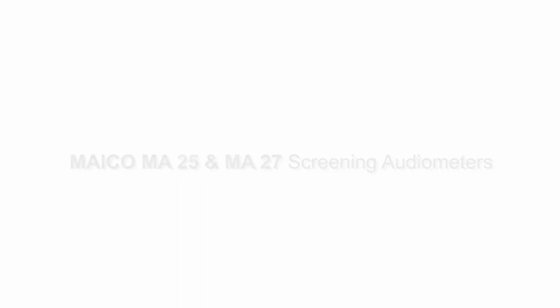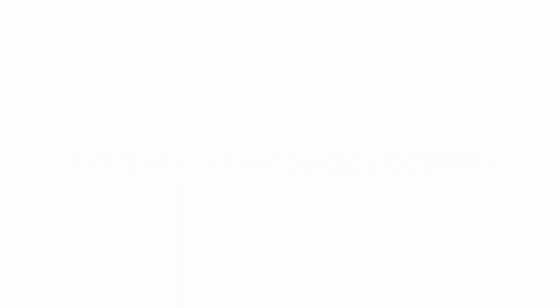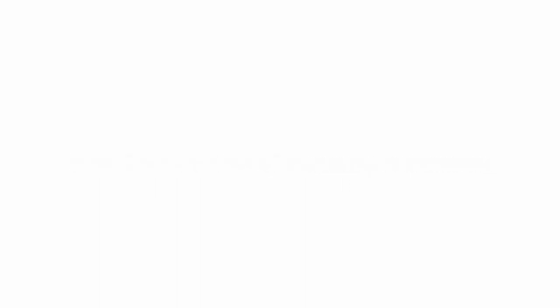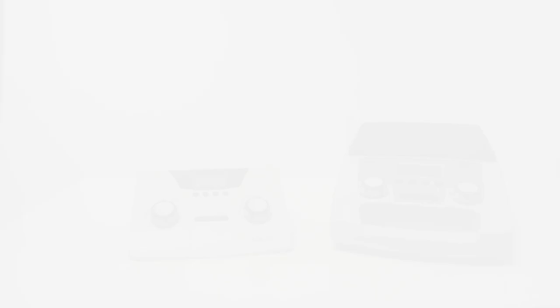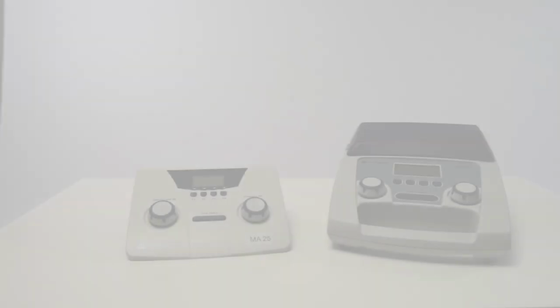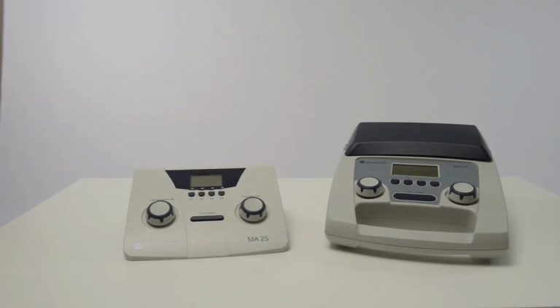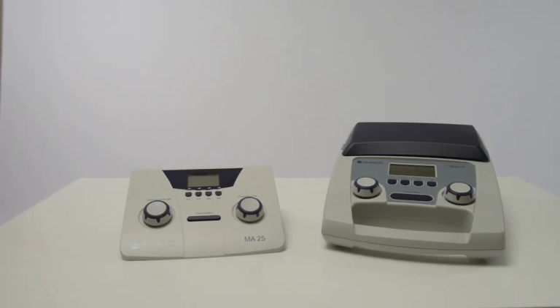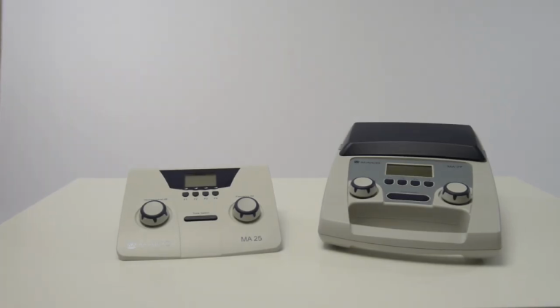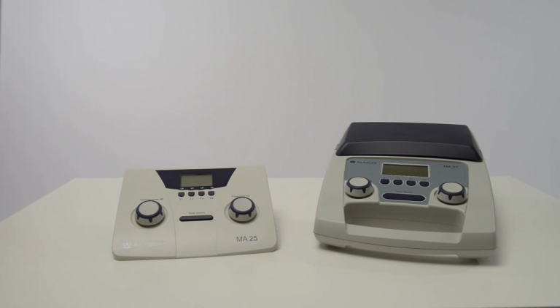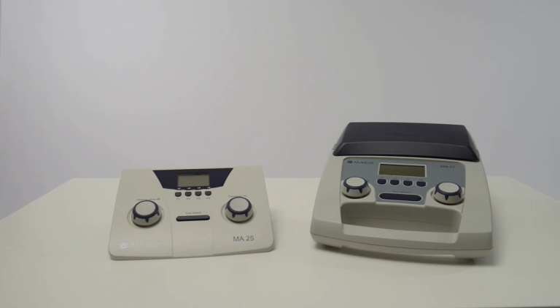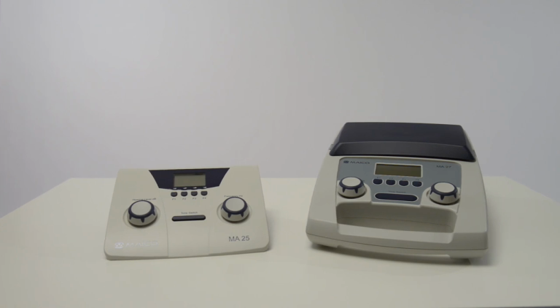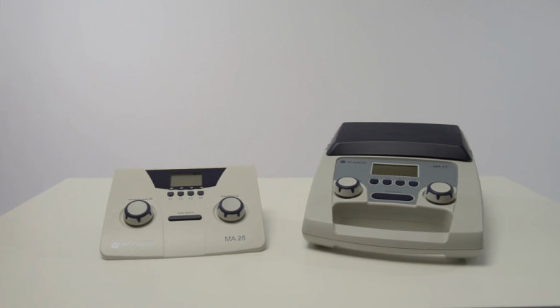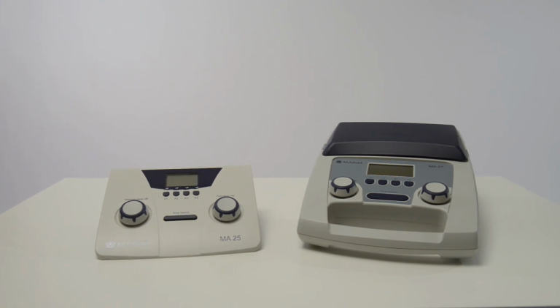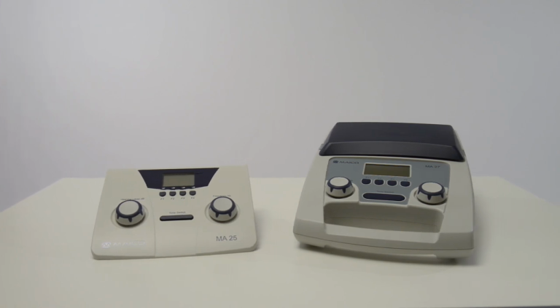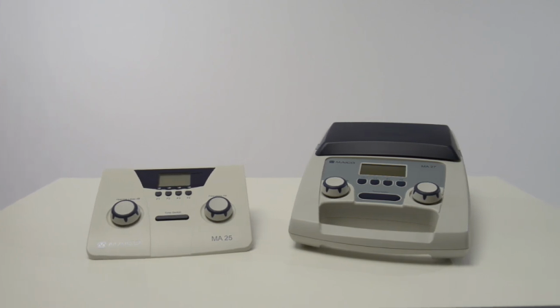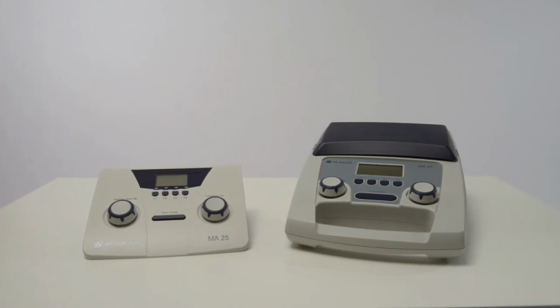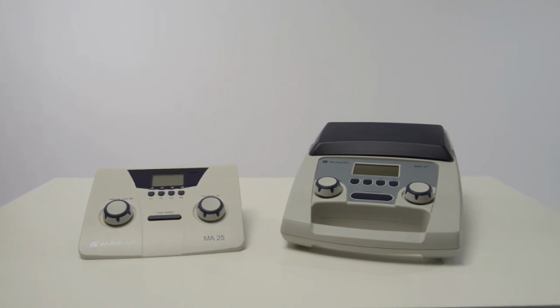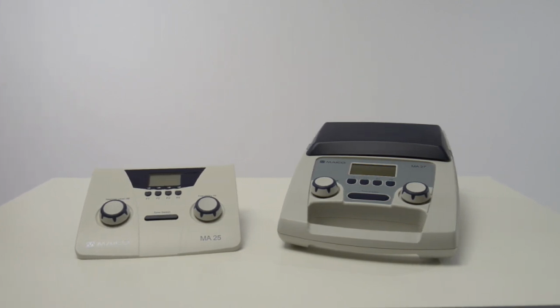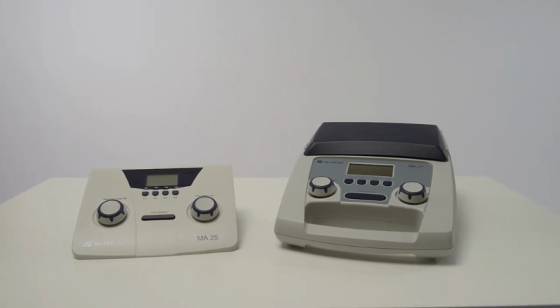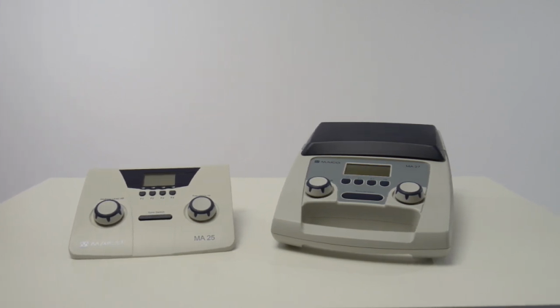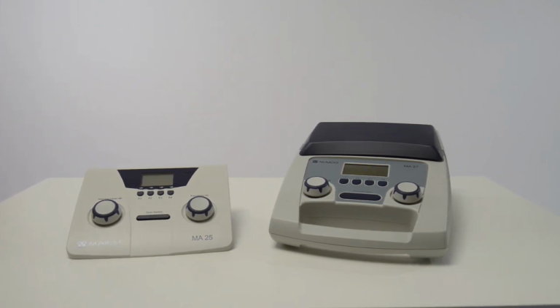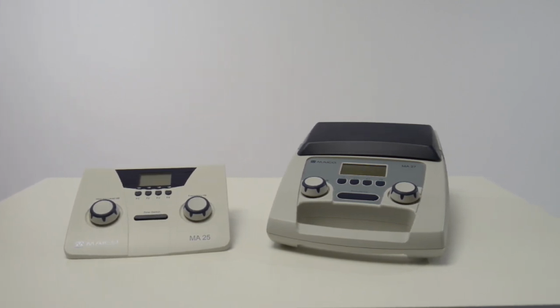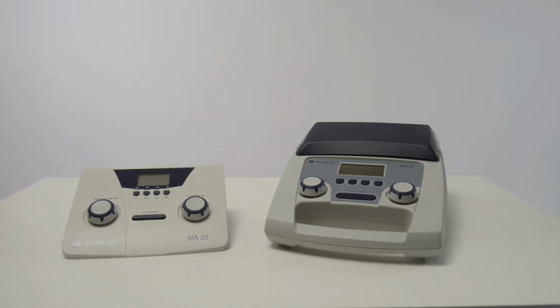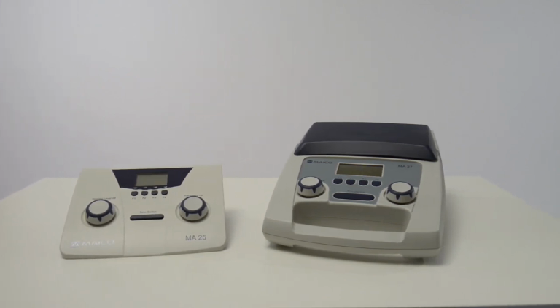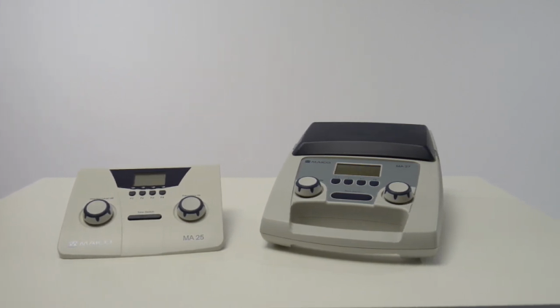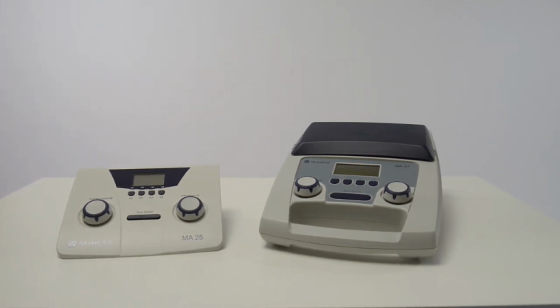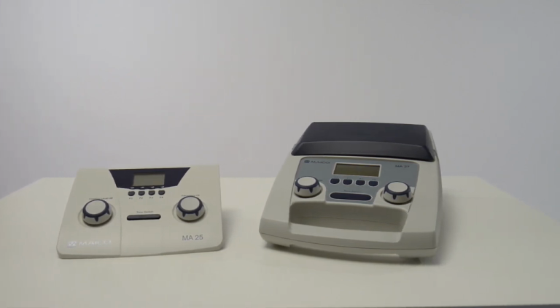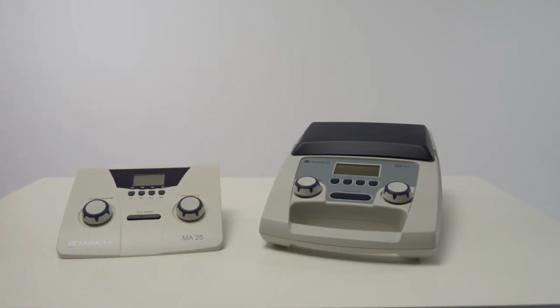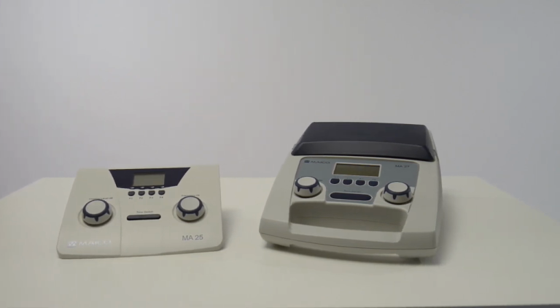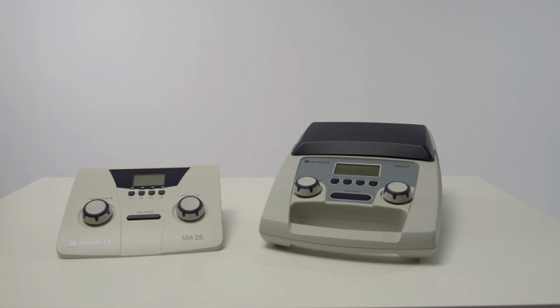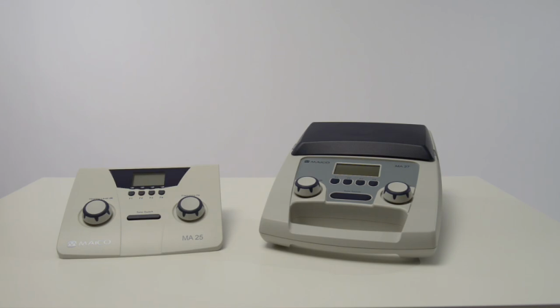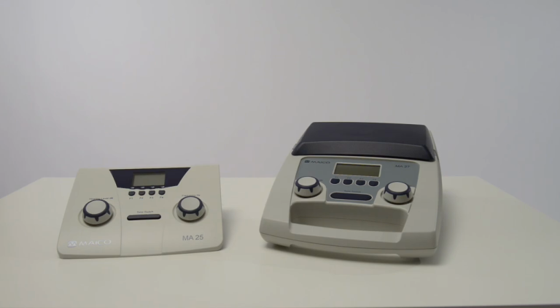This demo is to show you how to set up and use the Mako MA25 and MA27. The operation is the same on both units.